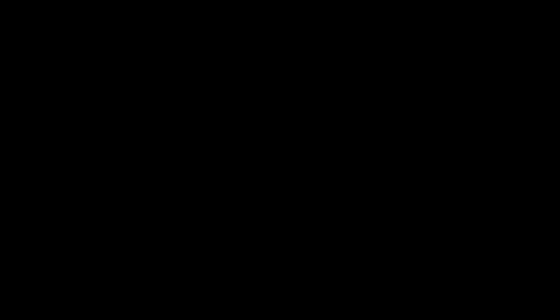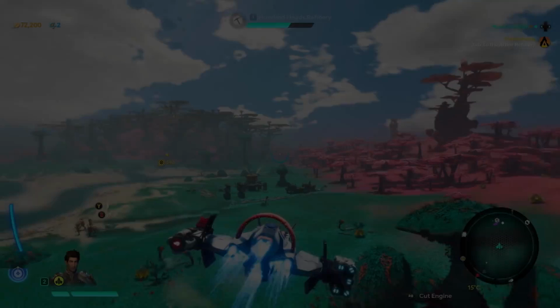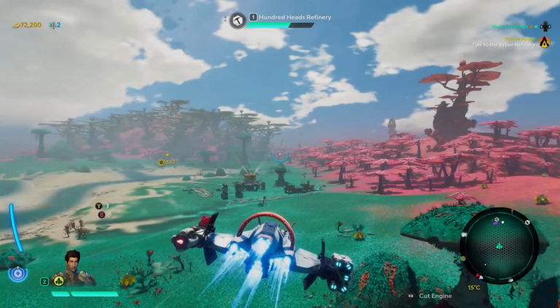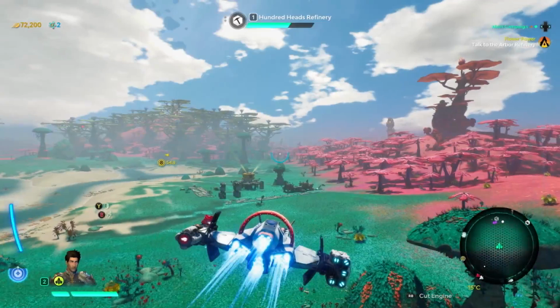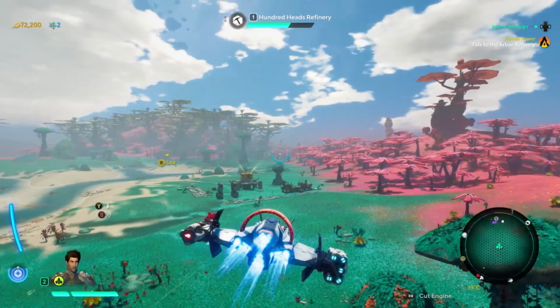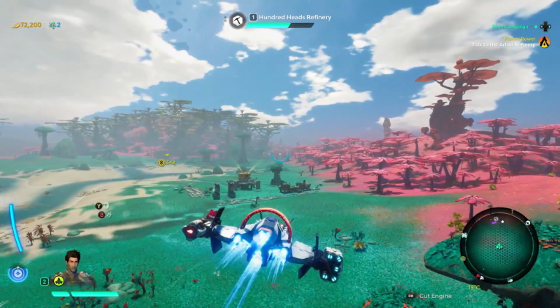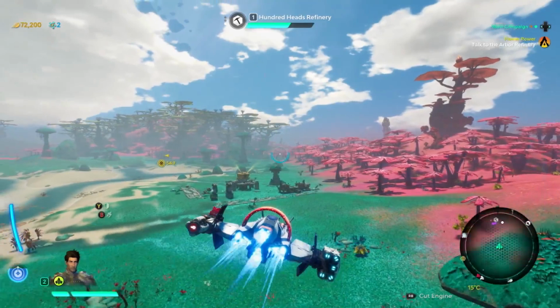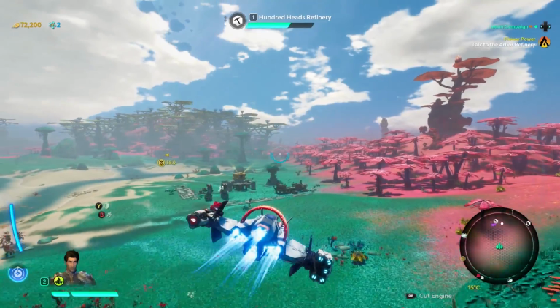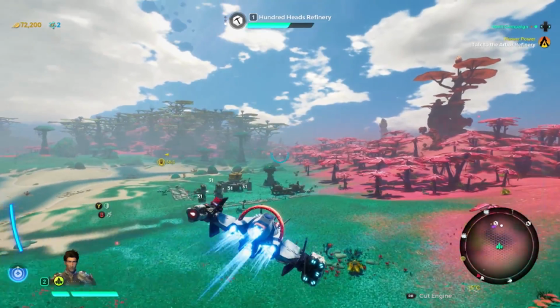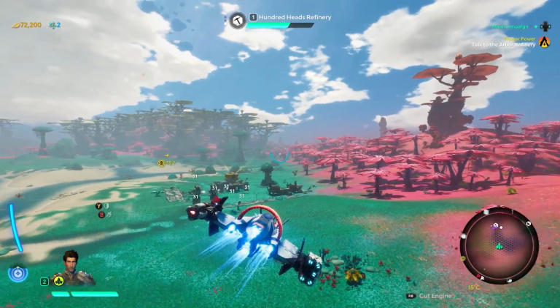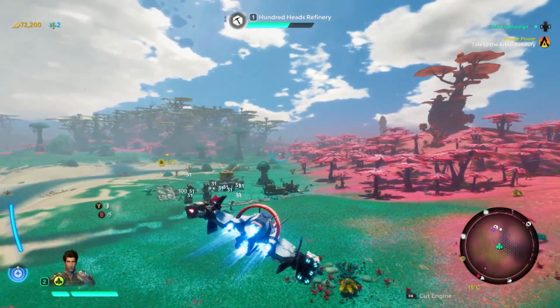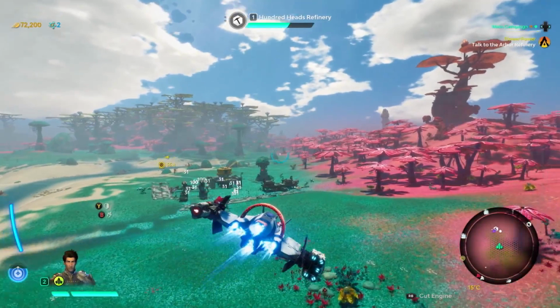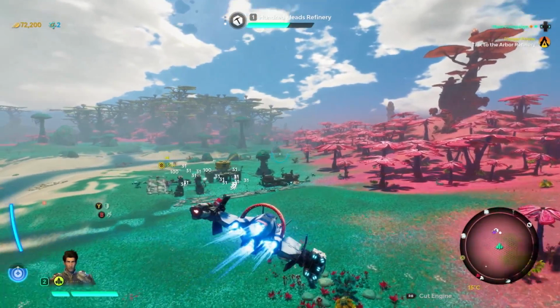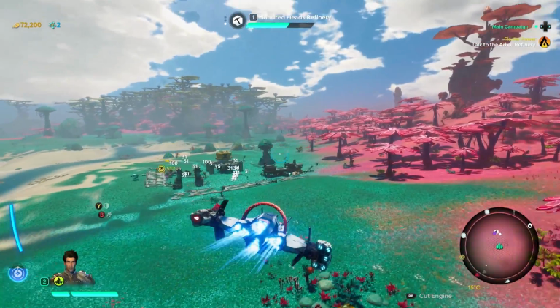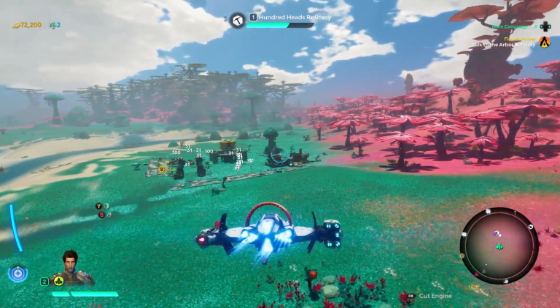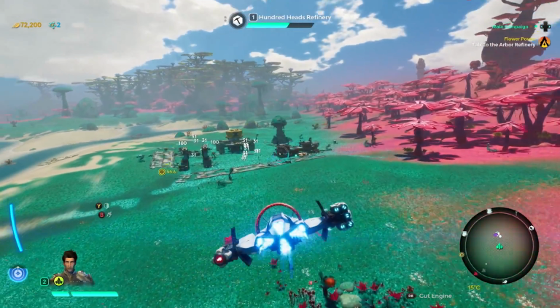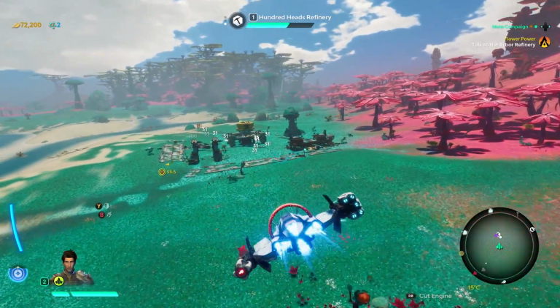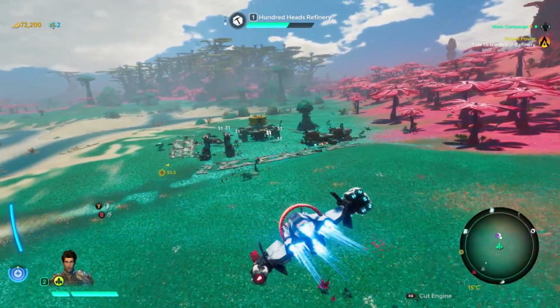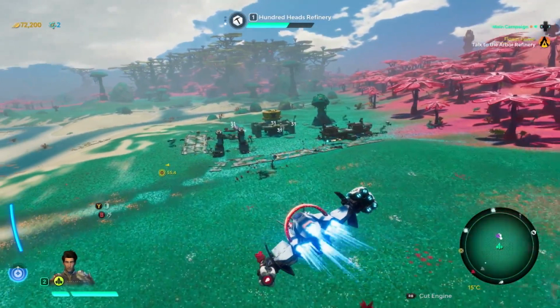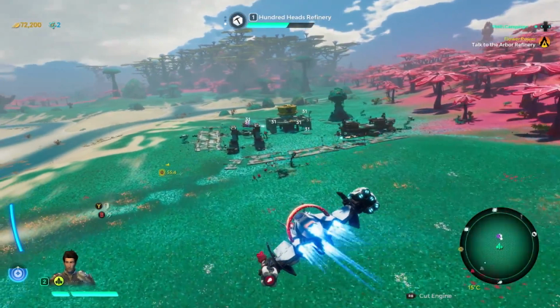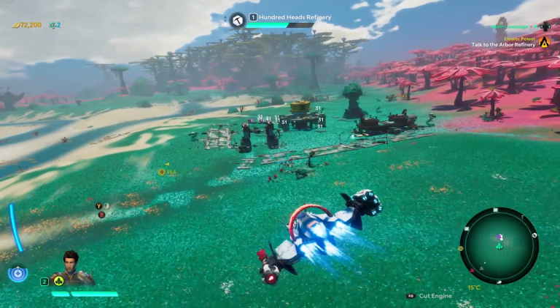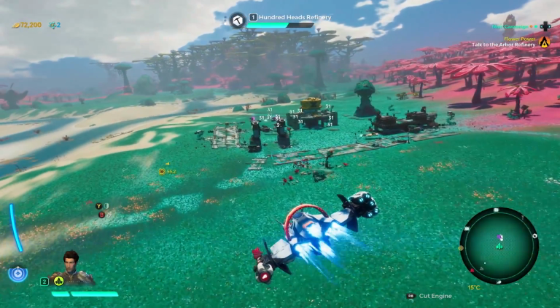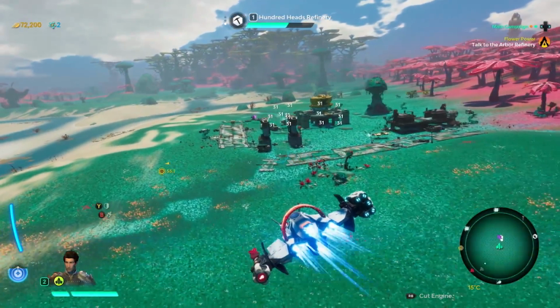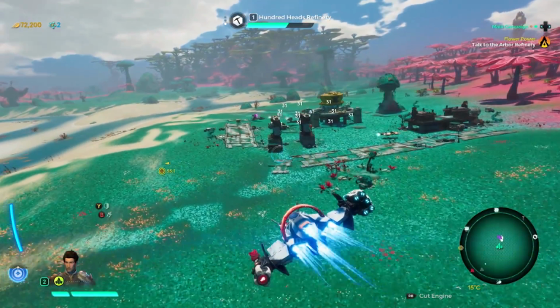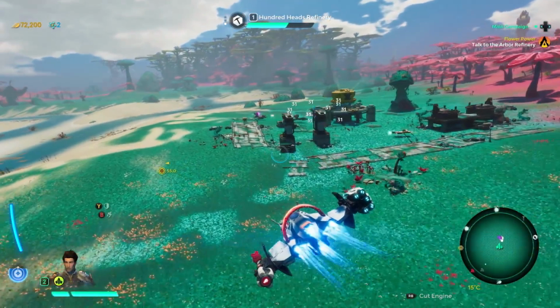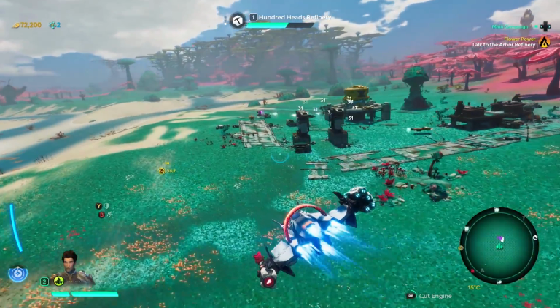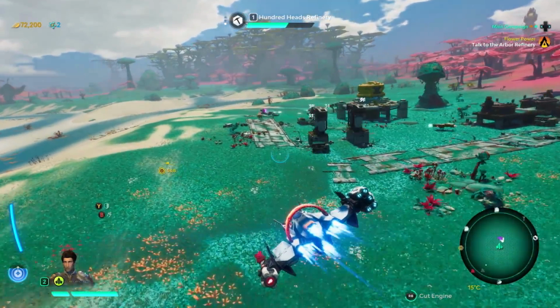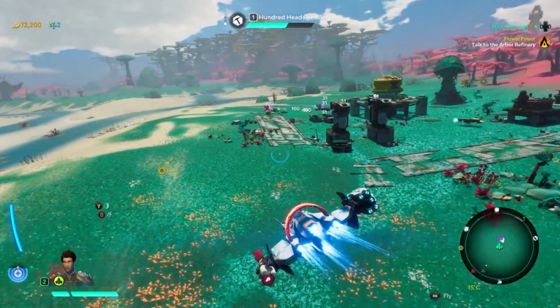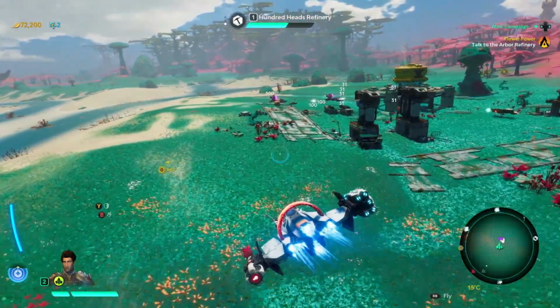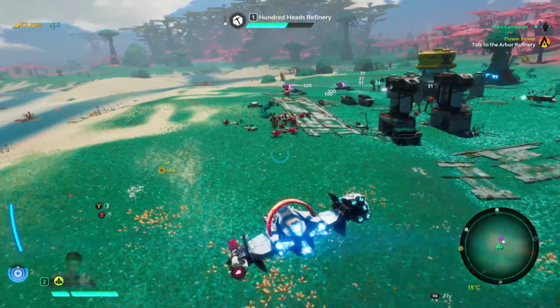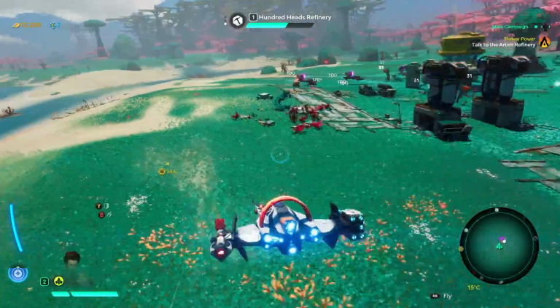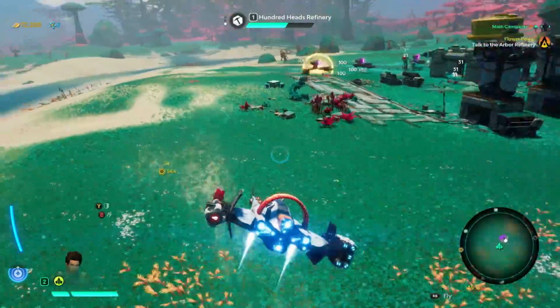On our way back to the refinery, we witness a Prospector — one of the local inhabitants — being raided by outlaws. Let's give him a hand.